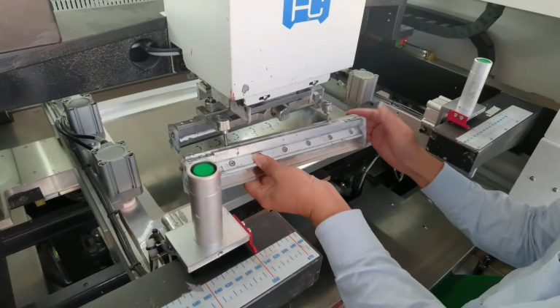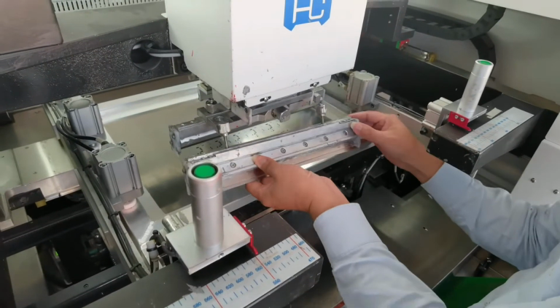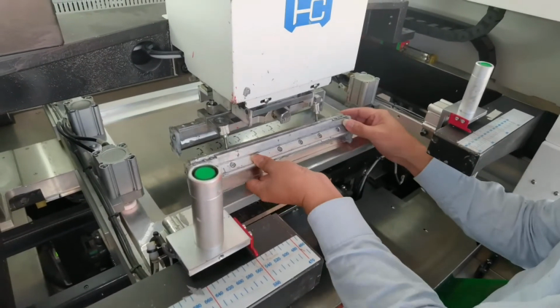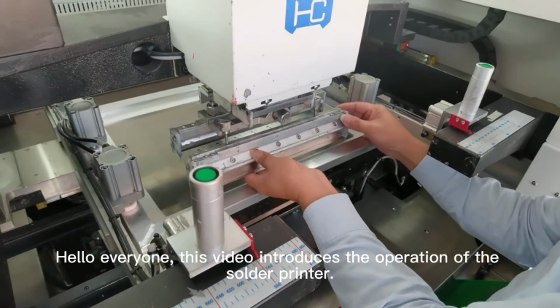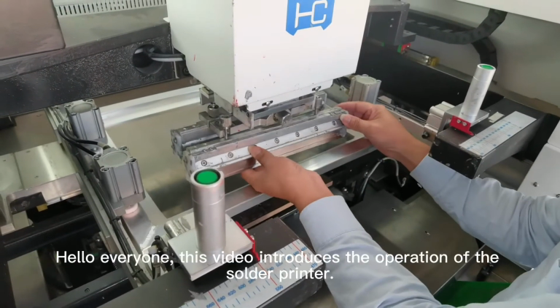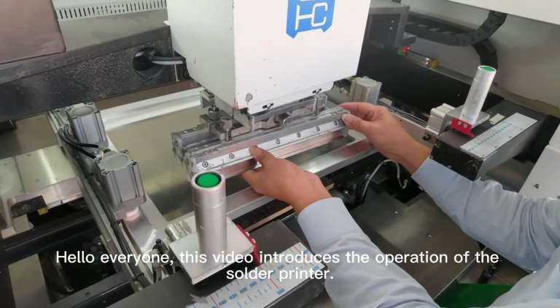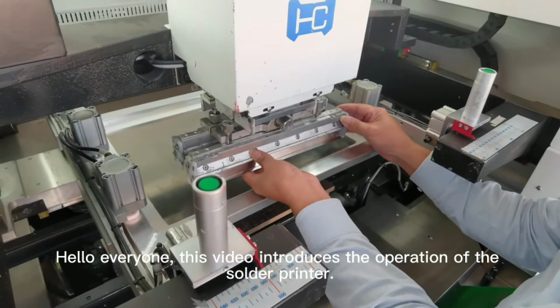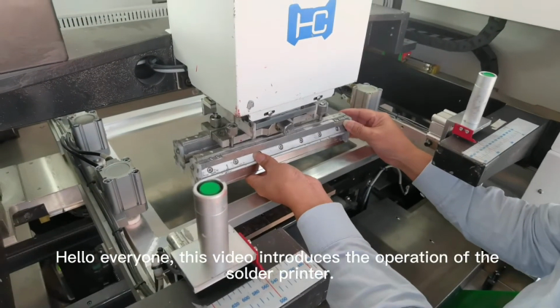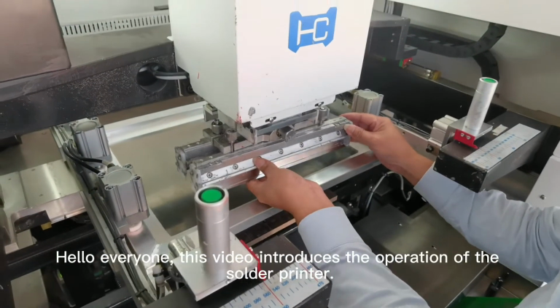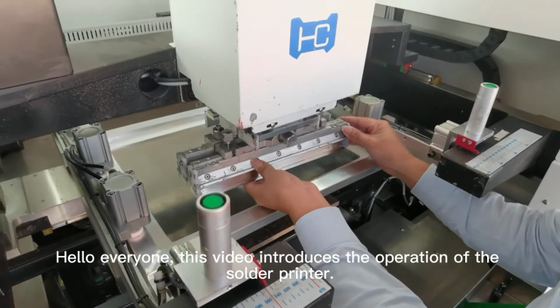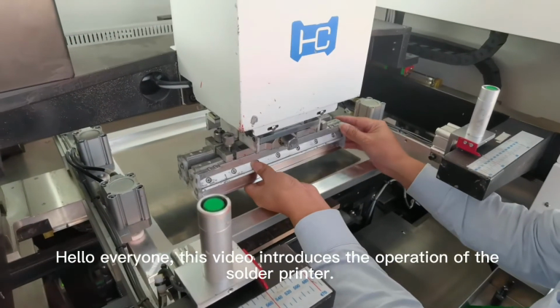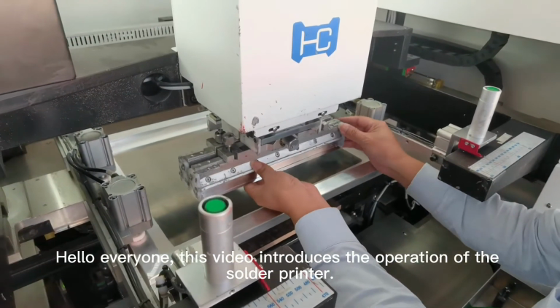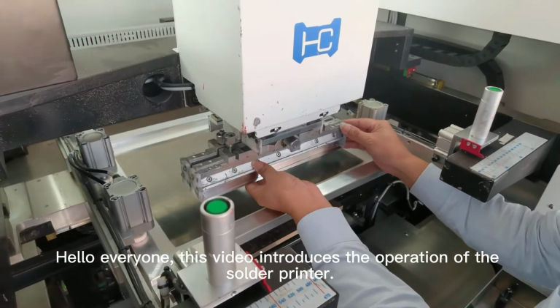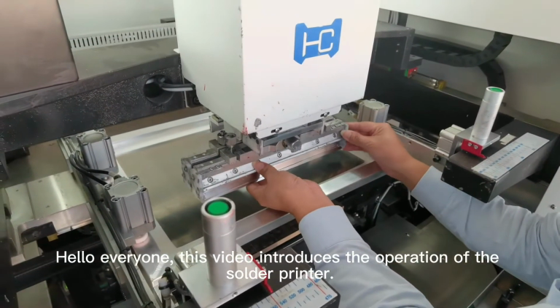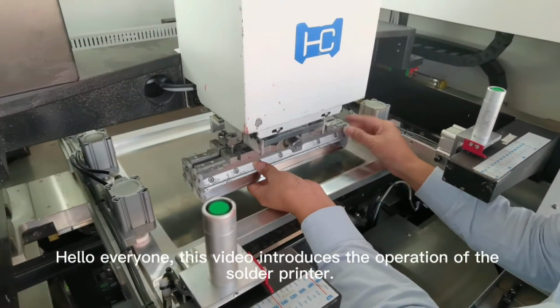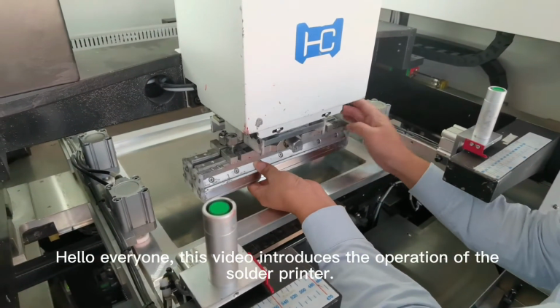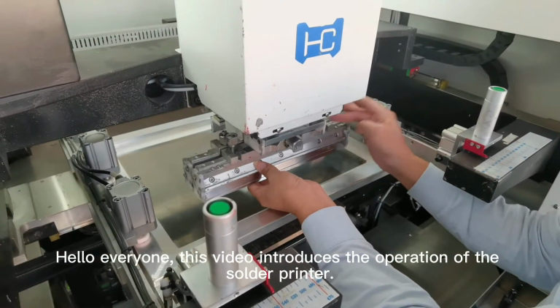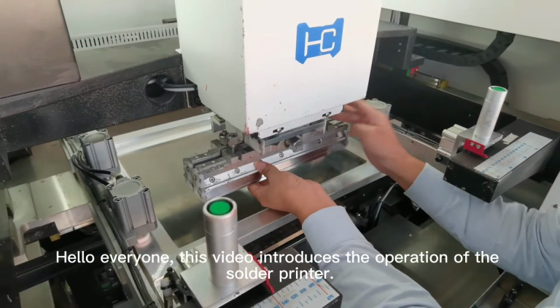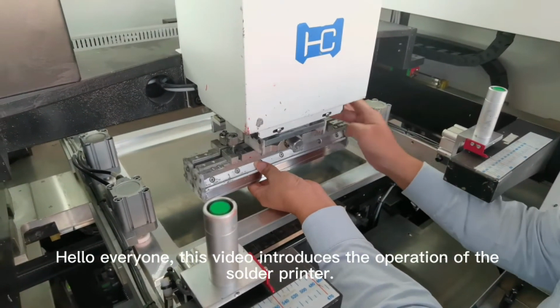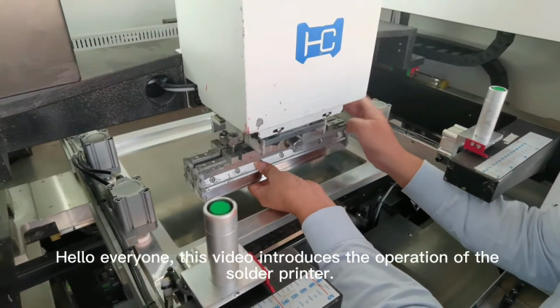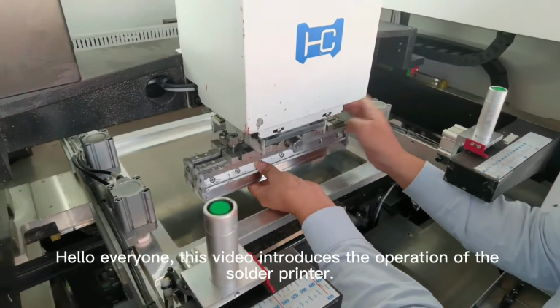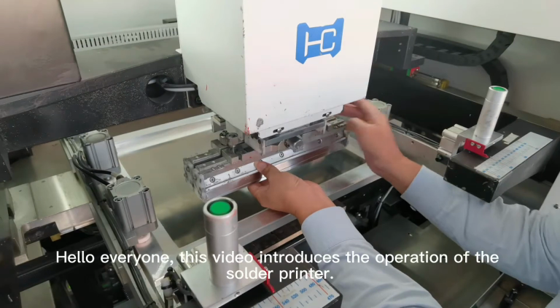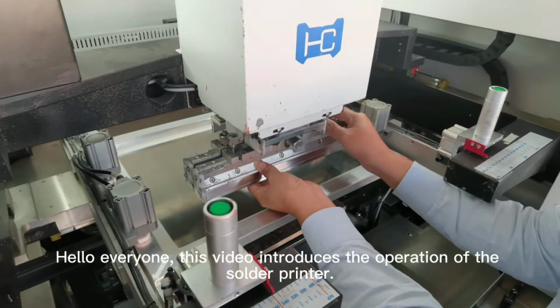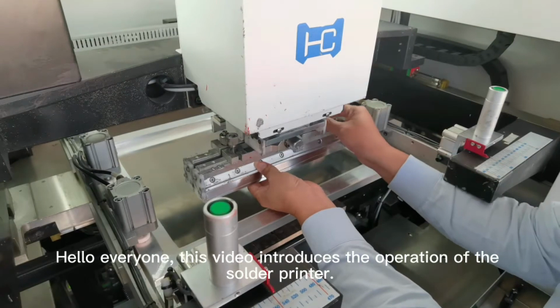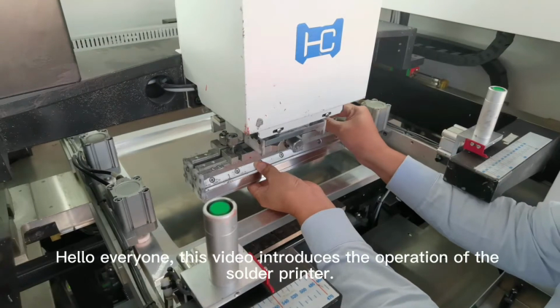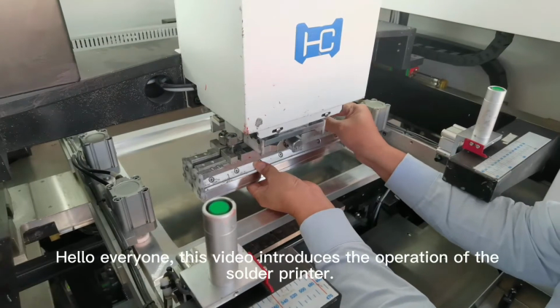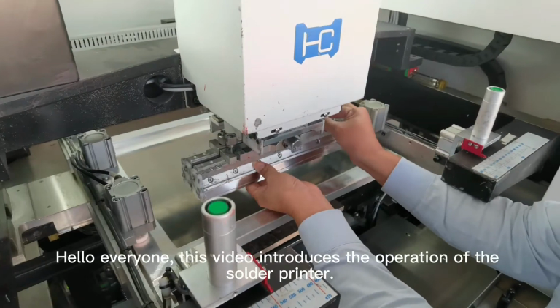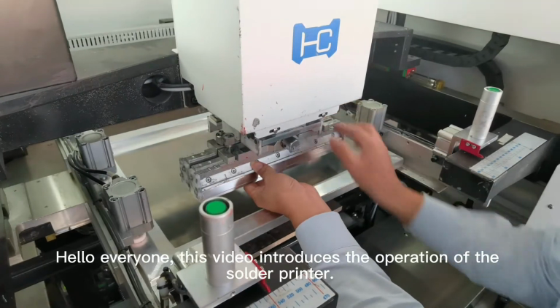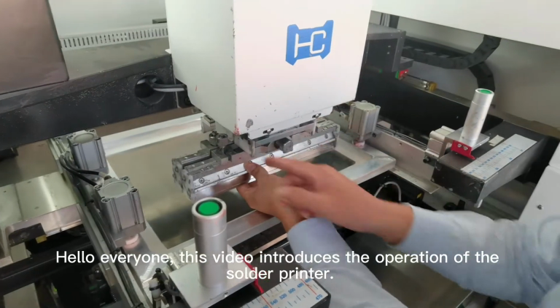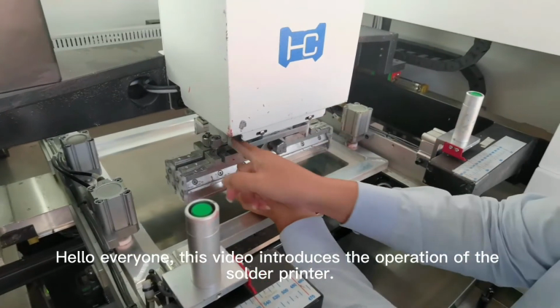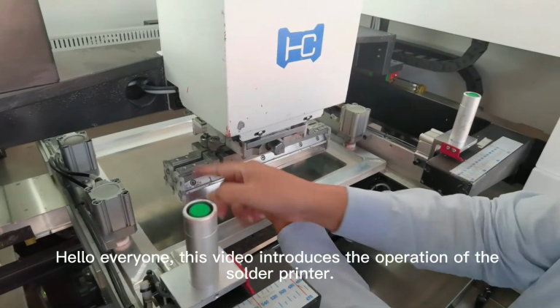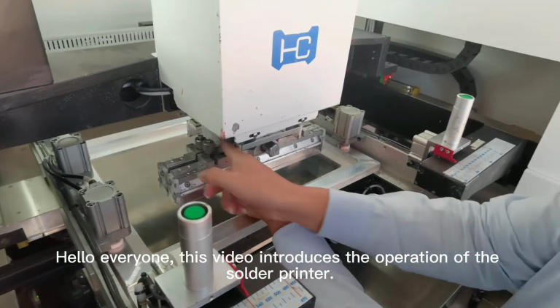Hello everyone, this video introduces the operation of the solder printer.